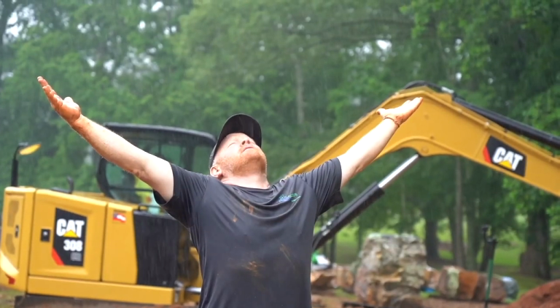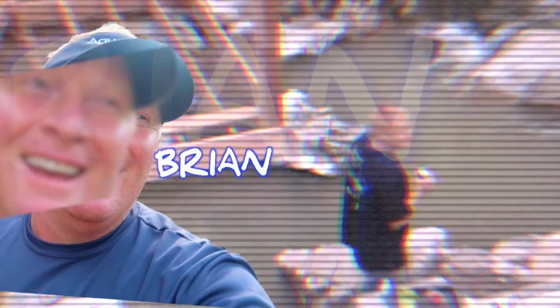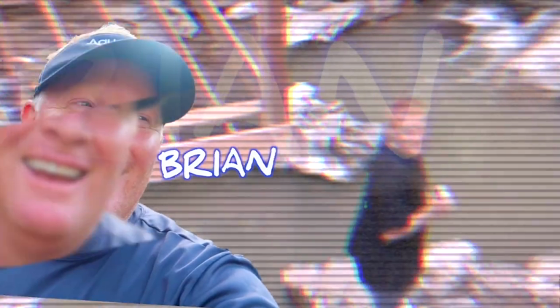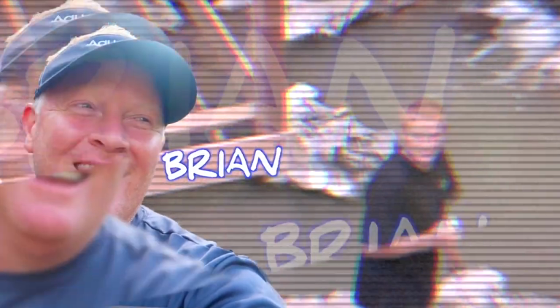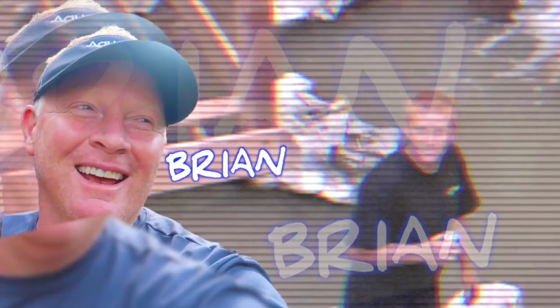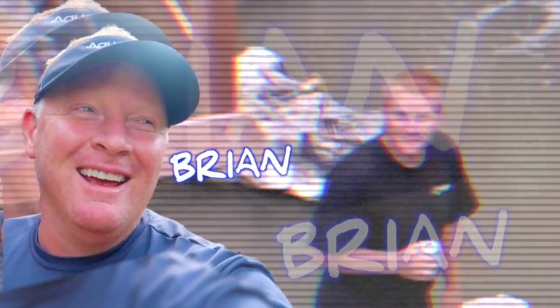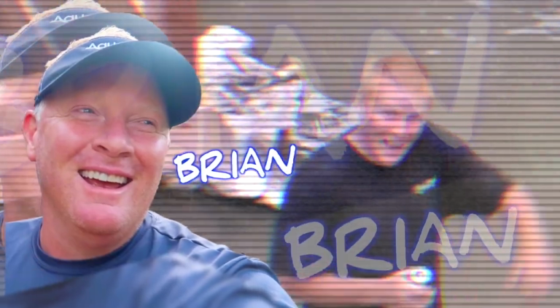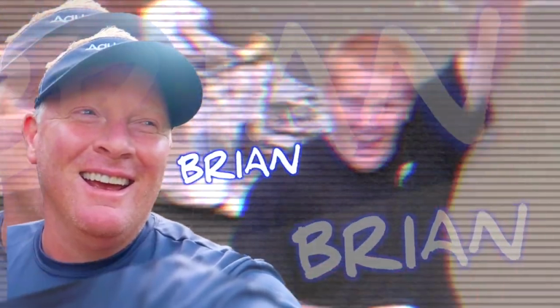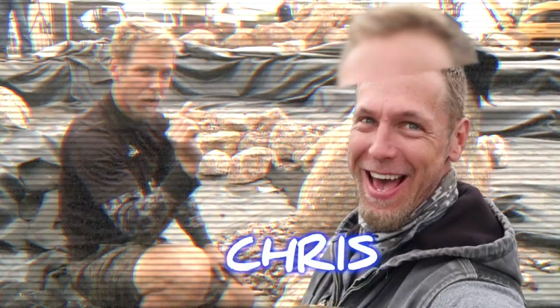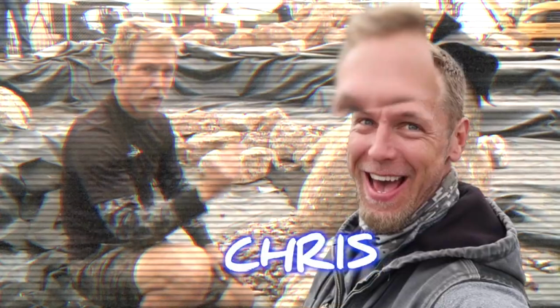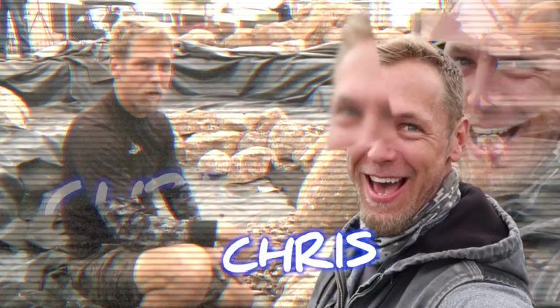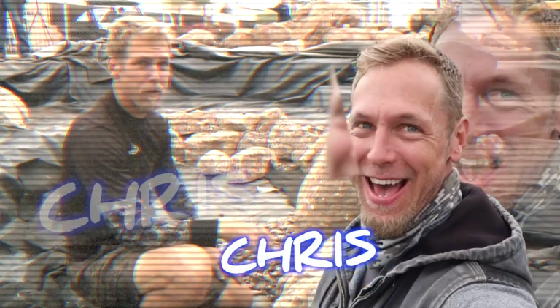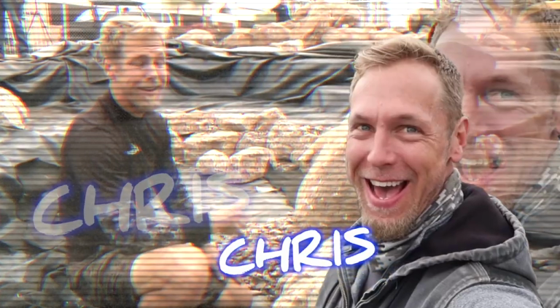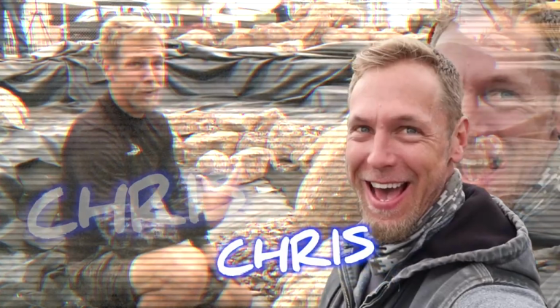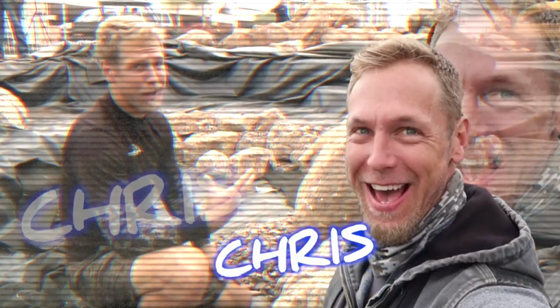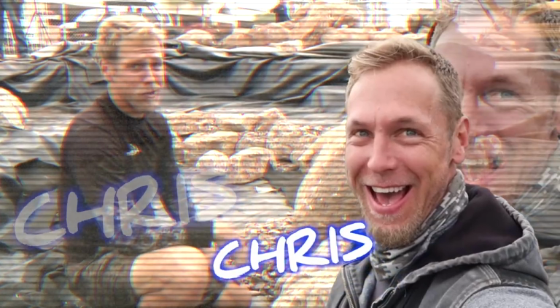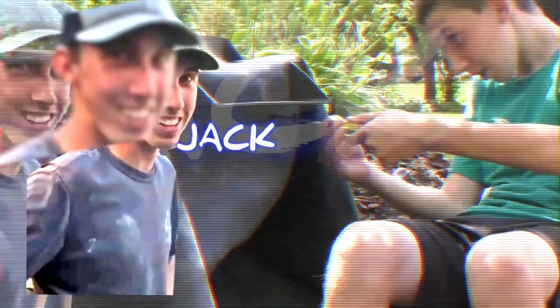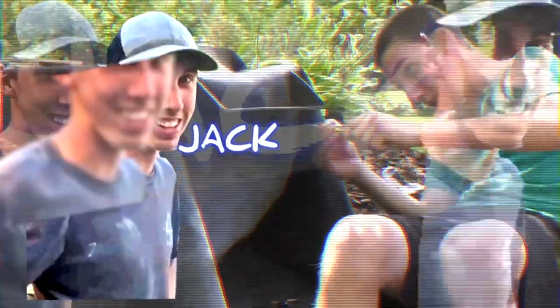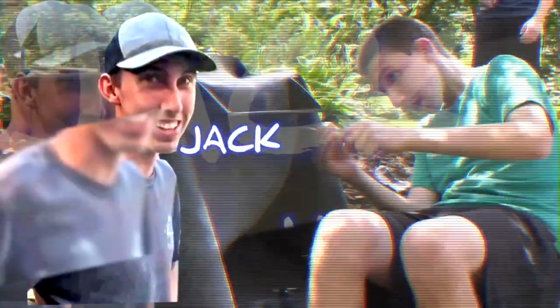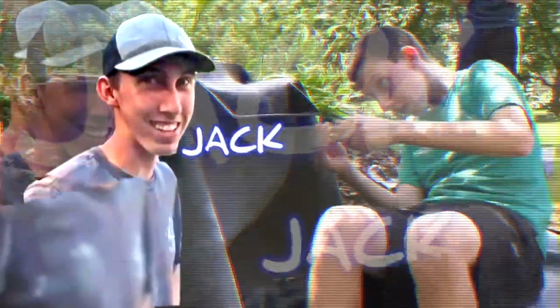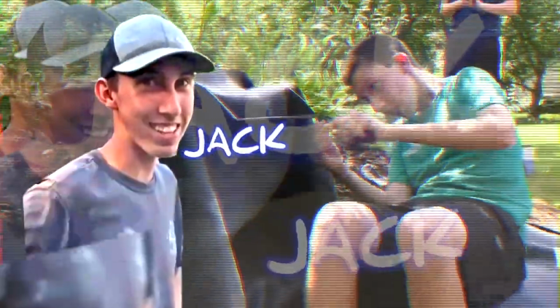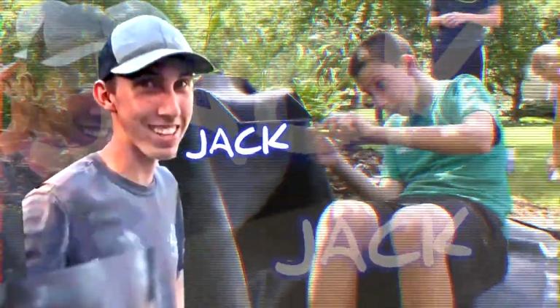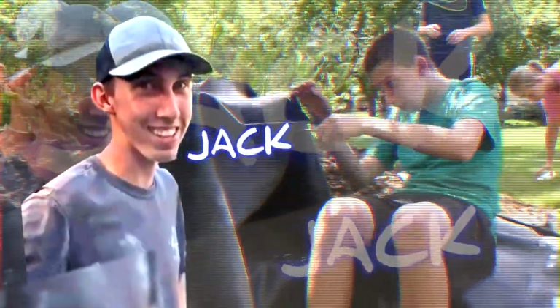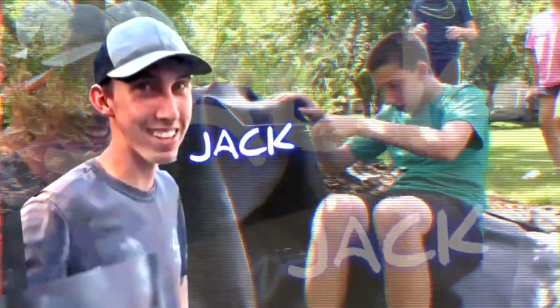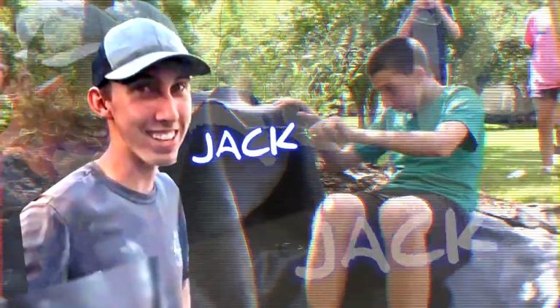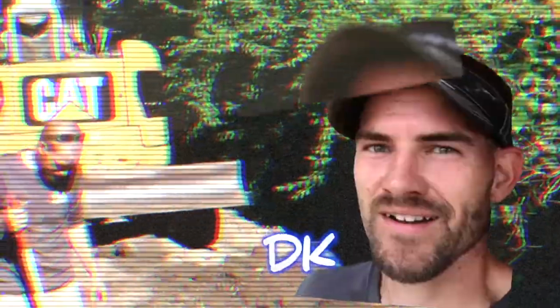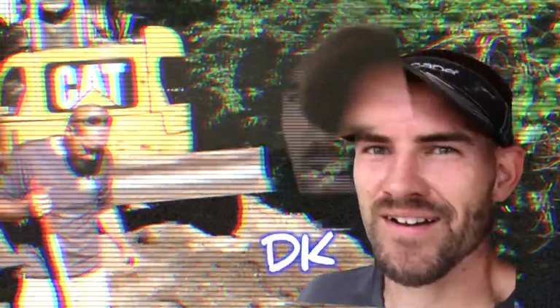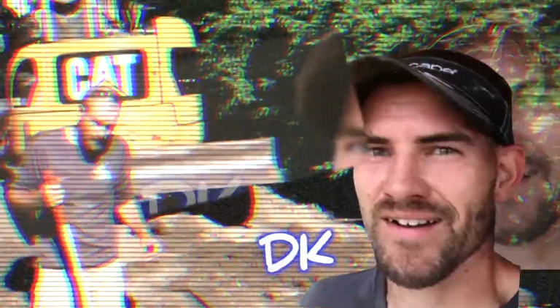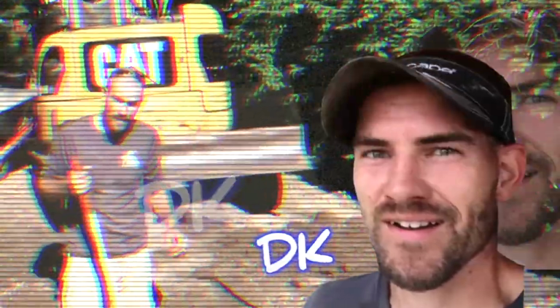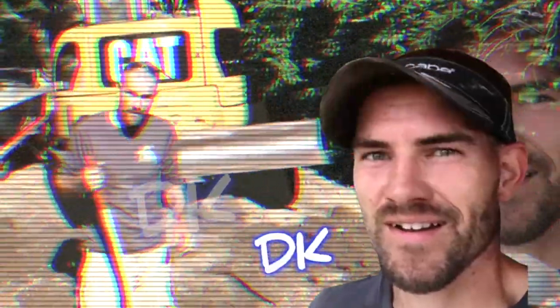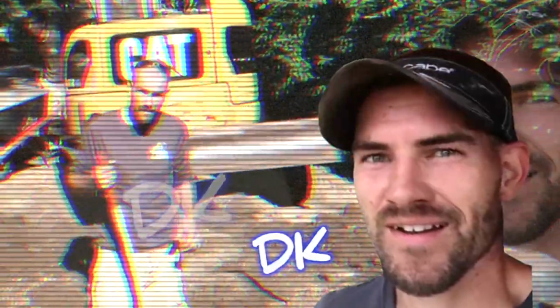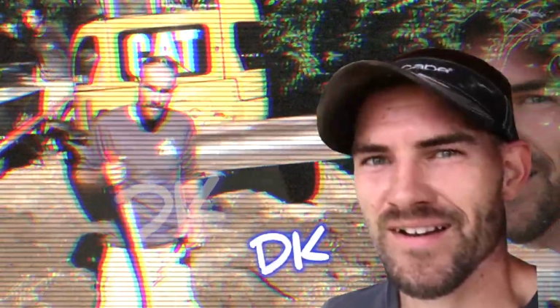We are going to build a pondless waterfall. The easiest way to learn something is to teach it. We are rocking and rolling on this pond. We appreciate you guys tuning in.